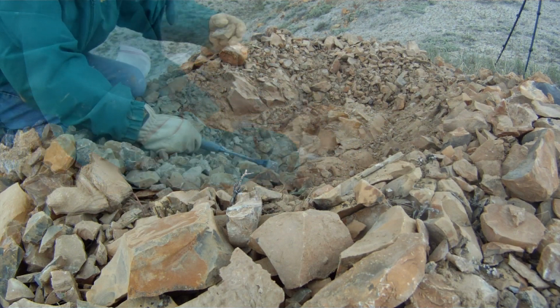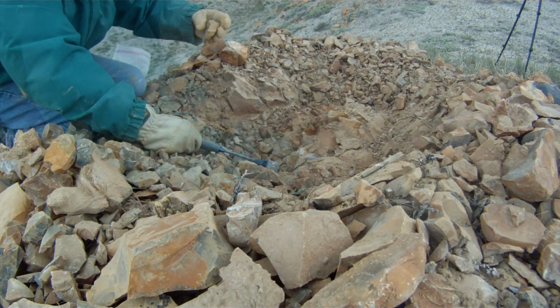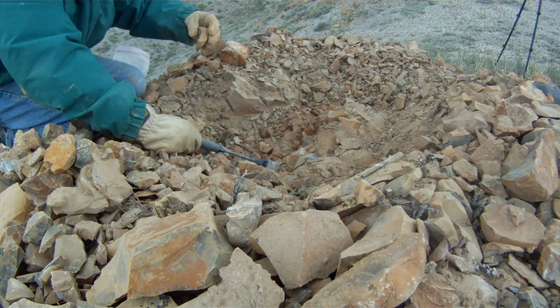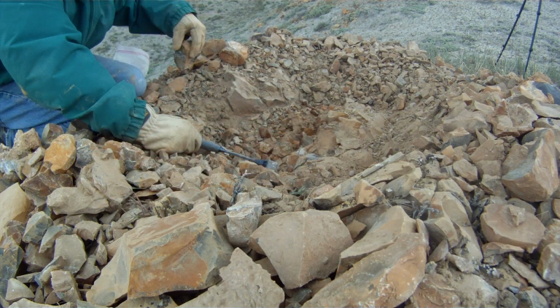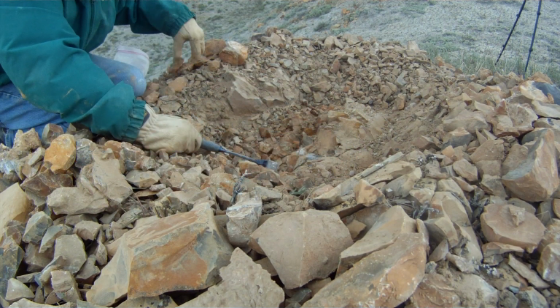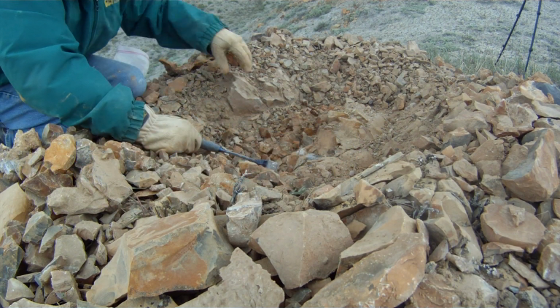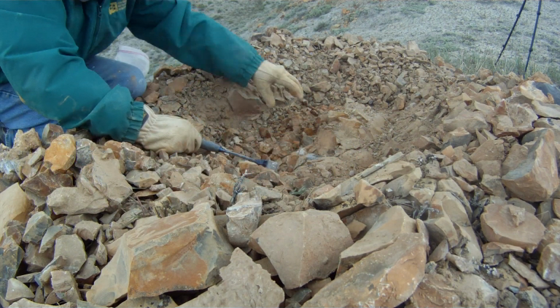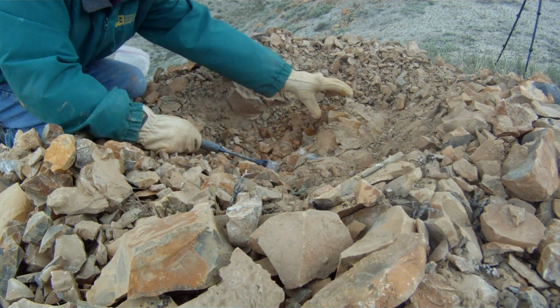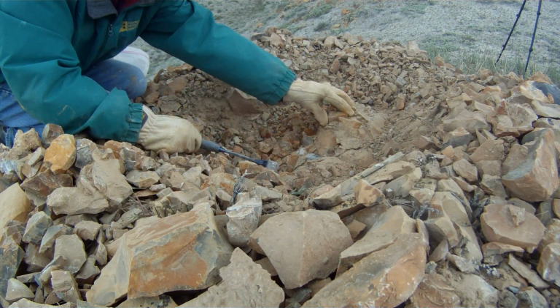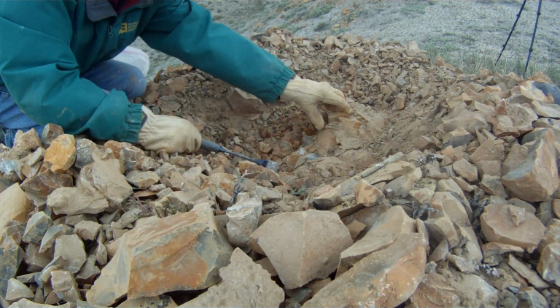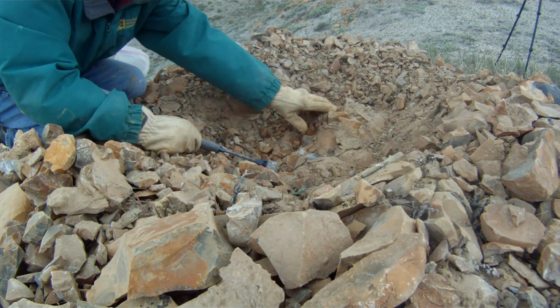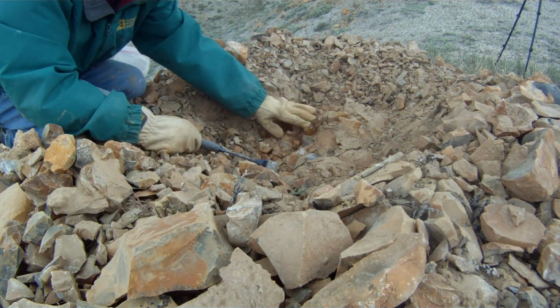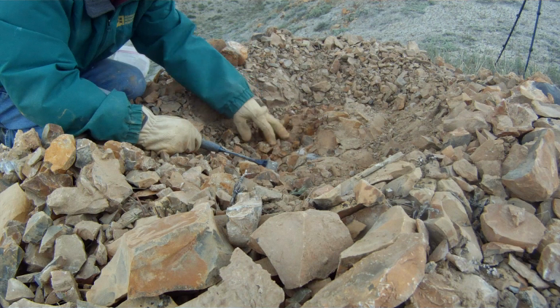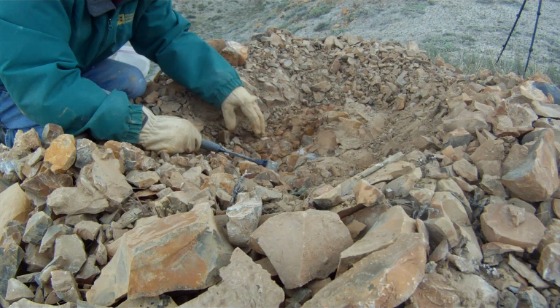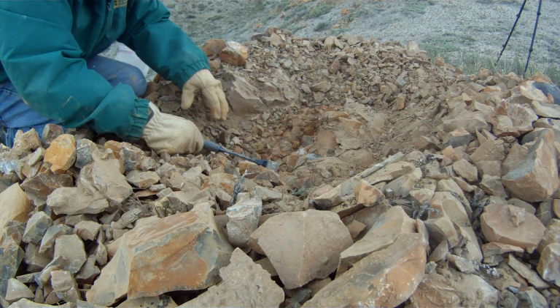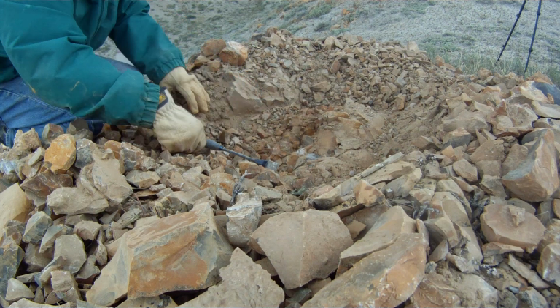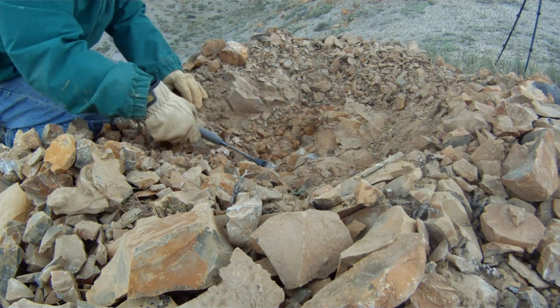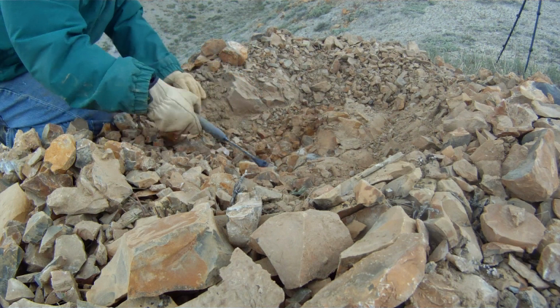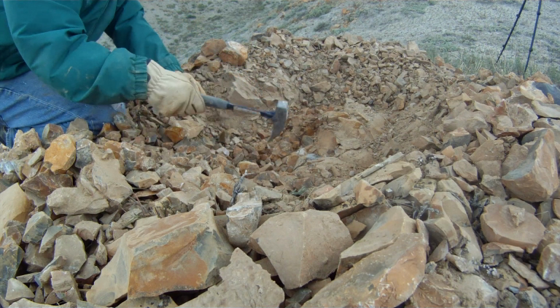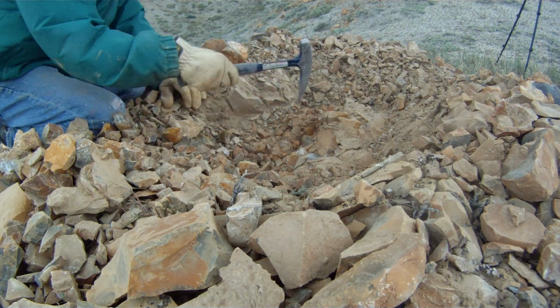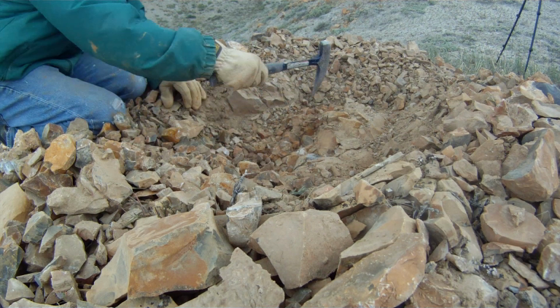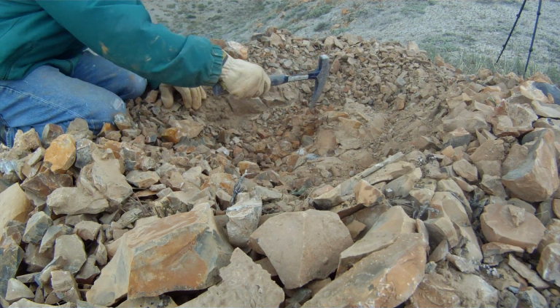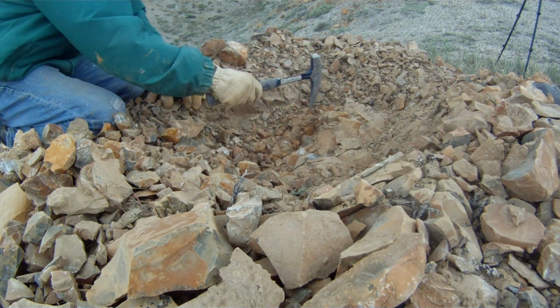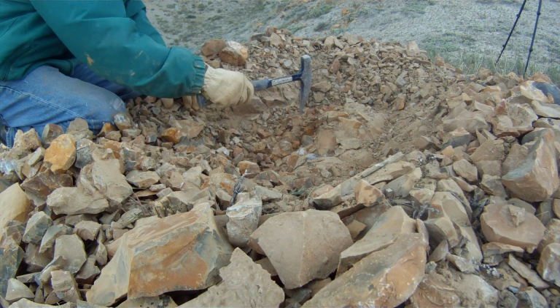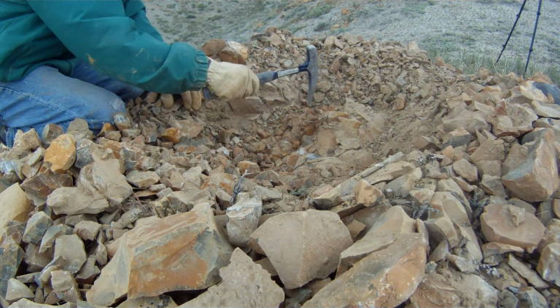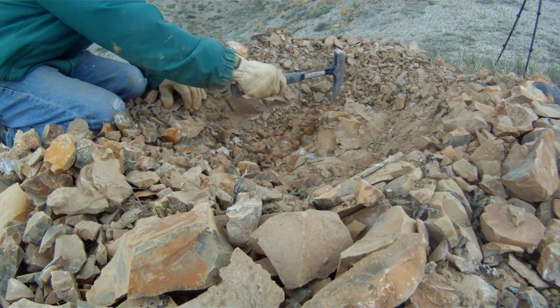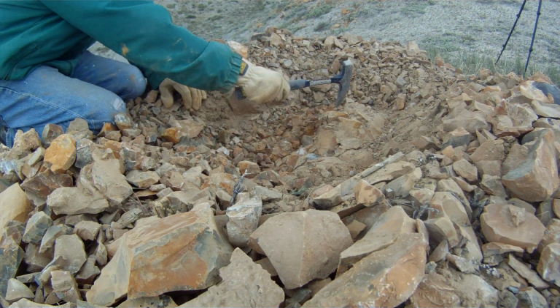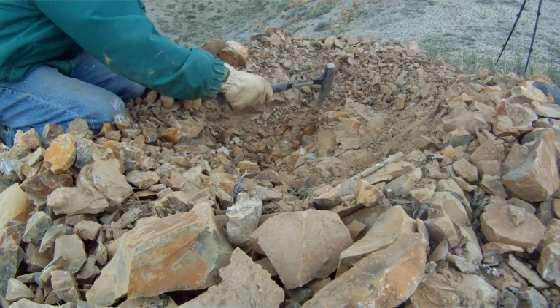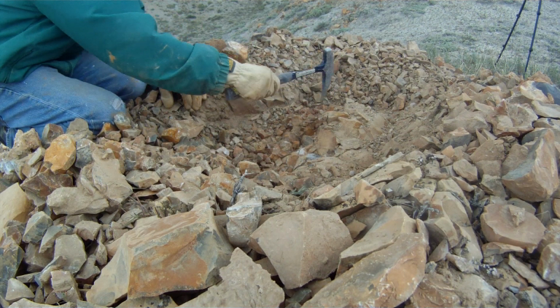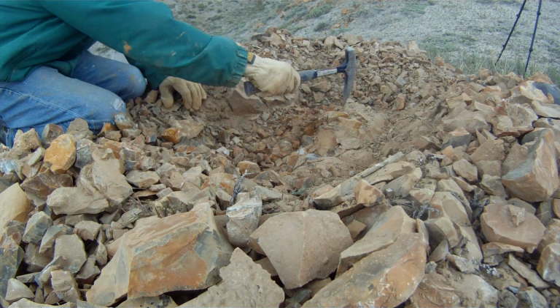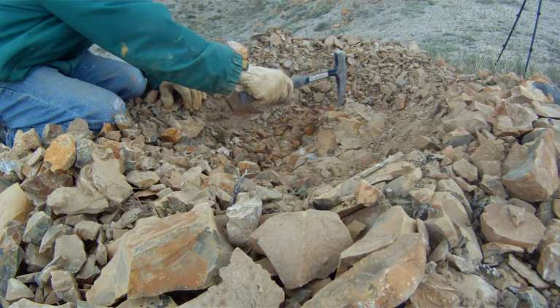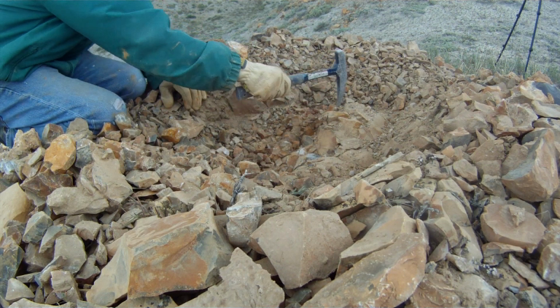The shale doesn't always cooperate — usually it splits apart, but not always.